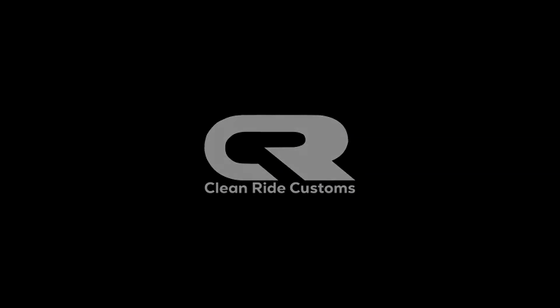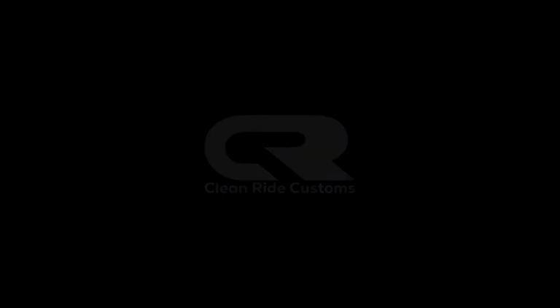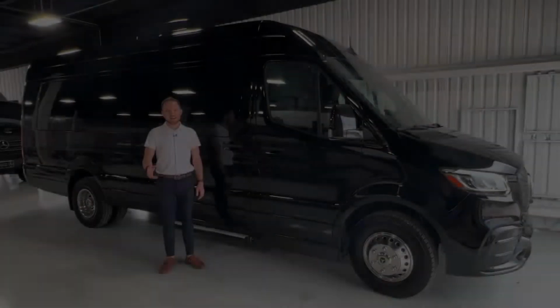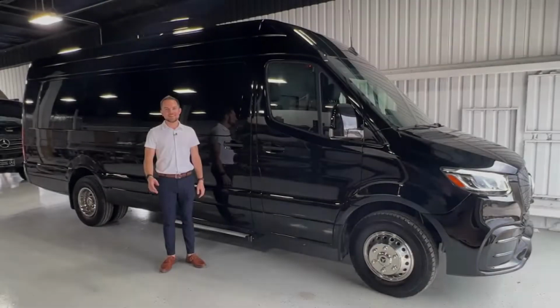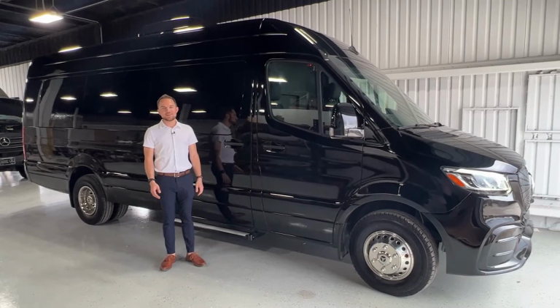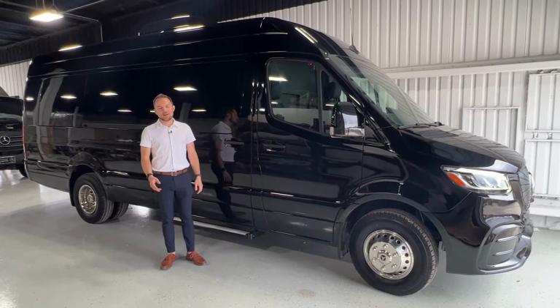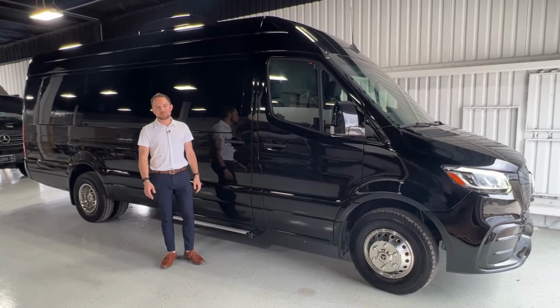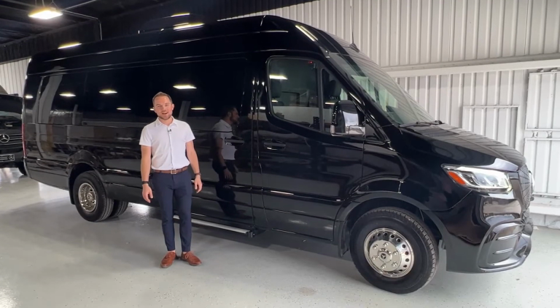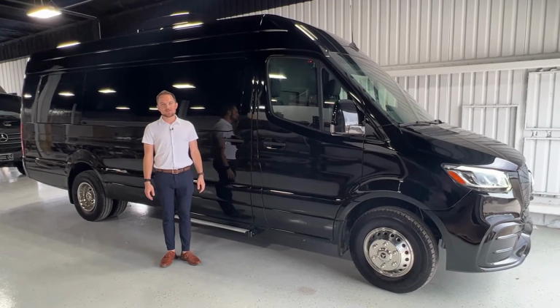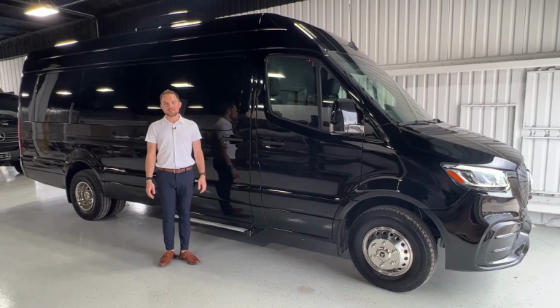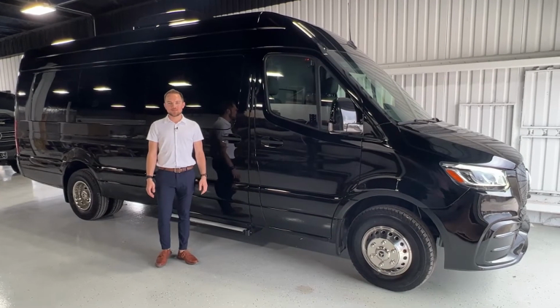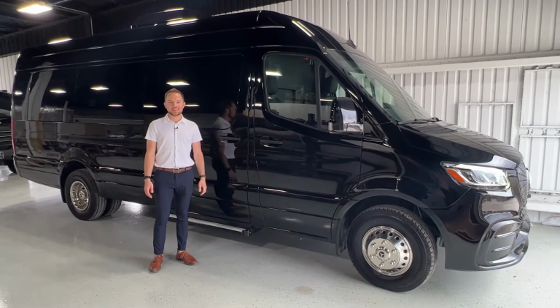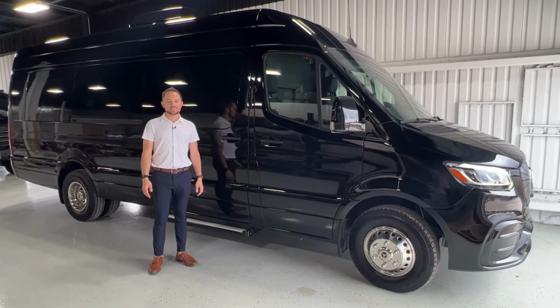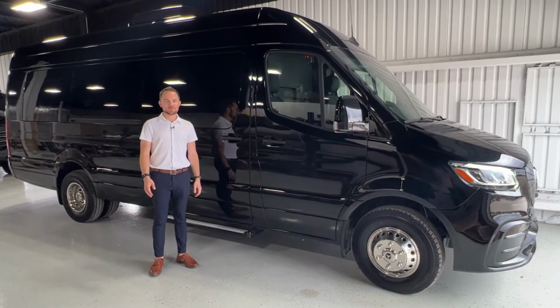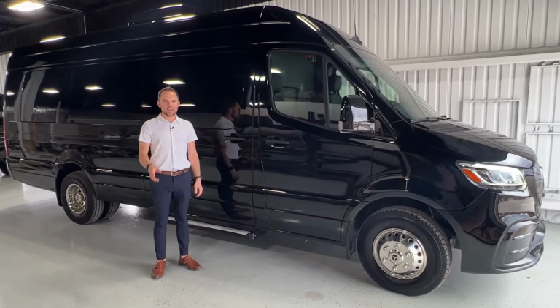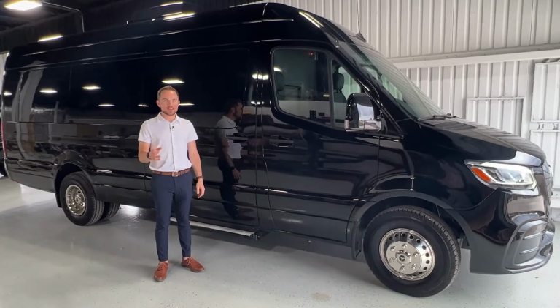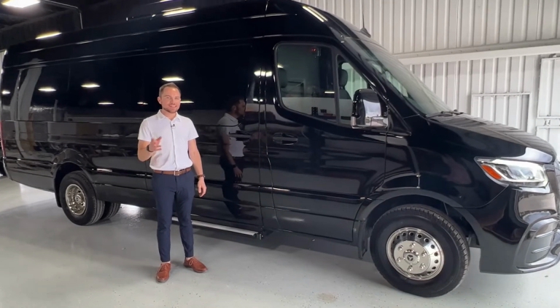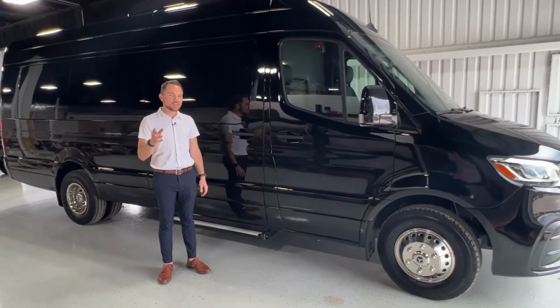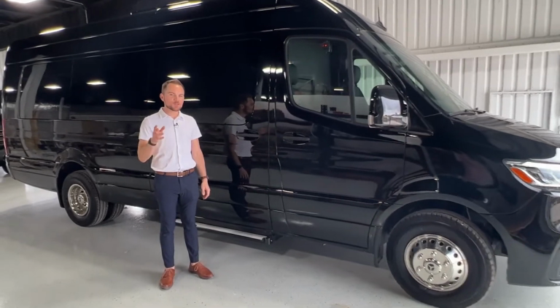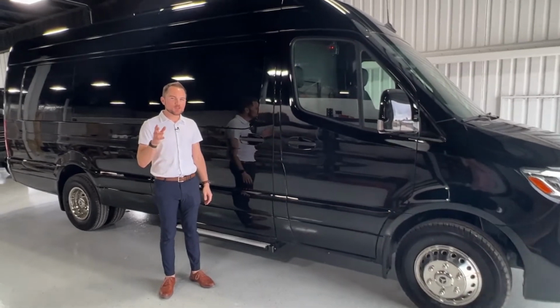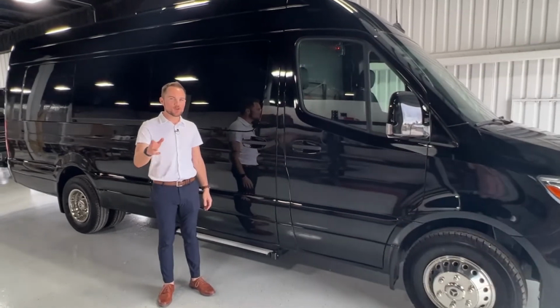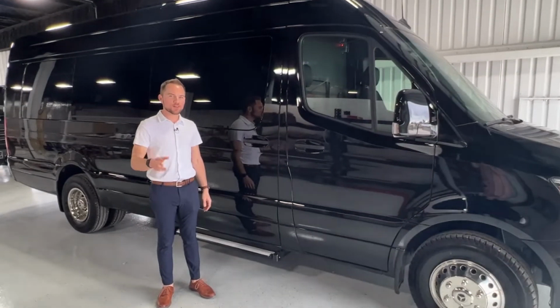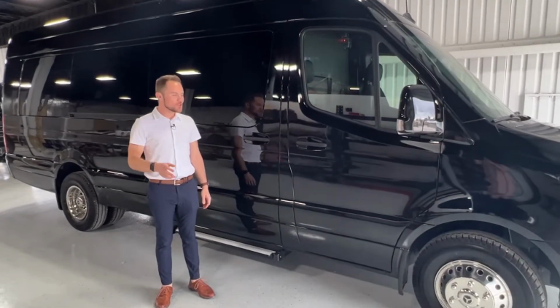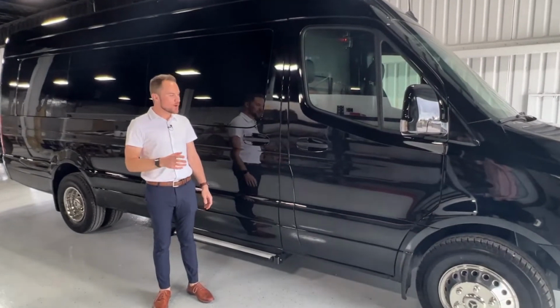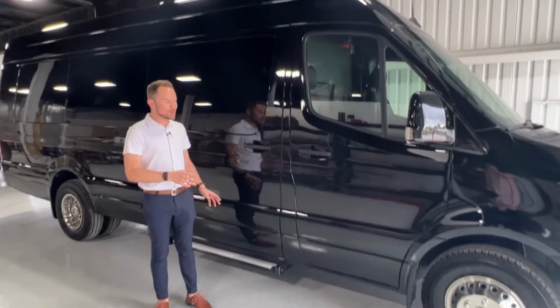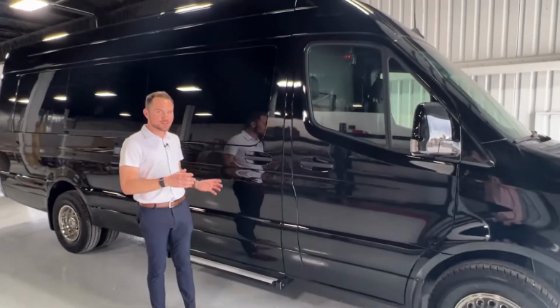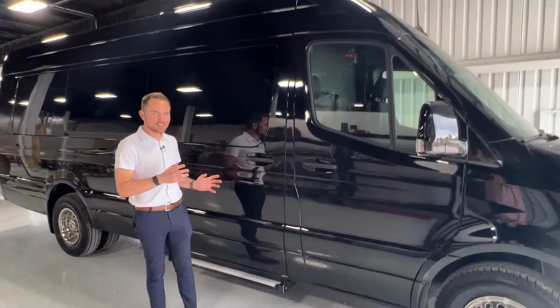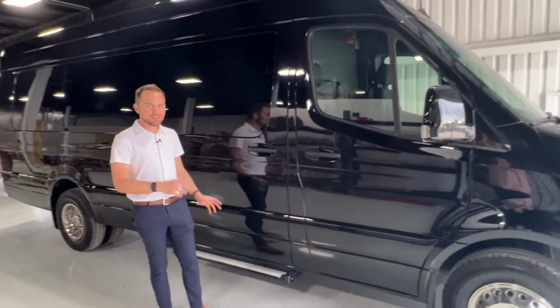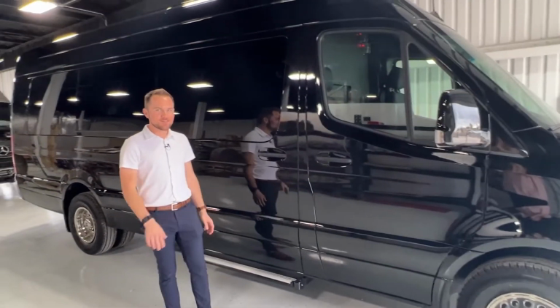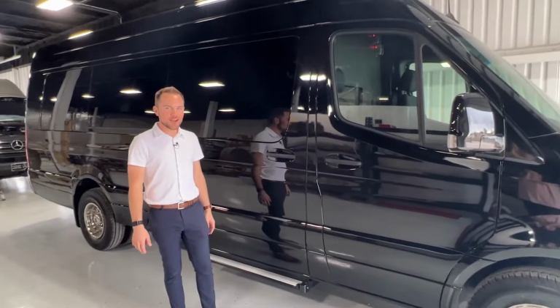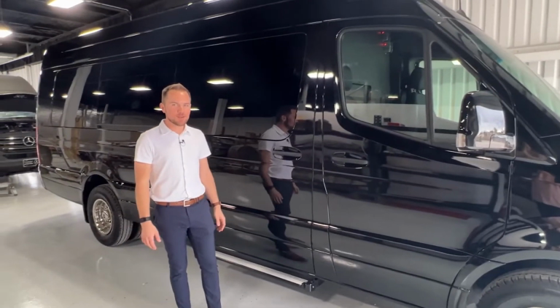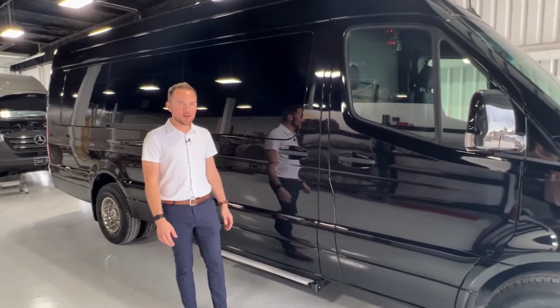Hi, my name's Kyle from CleanRide Customs and we'd like to introduce you to our first VIP model.